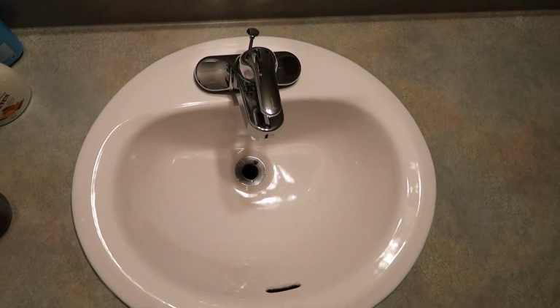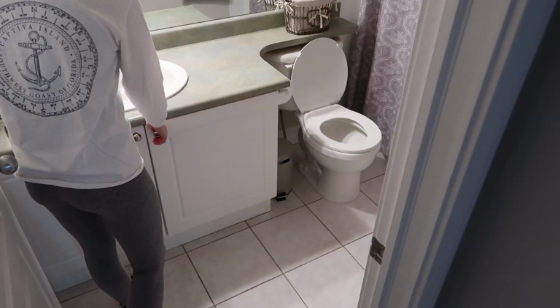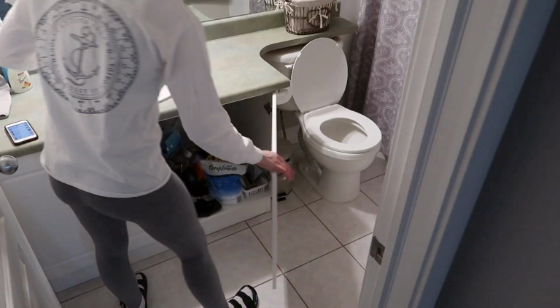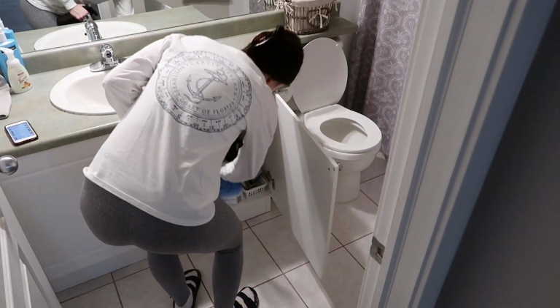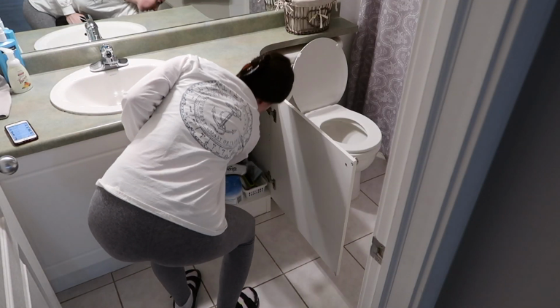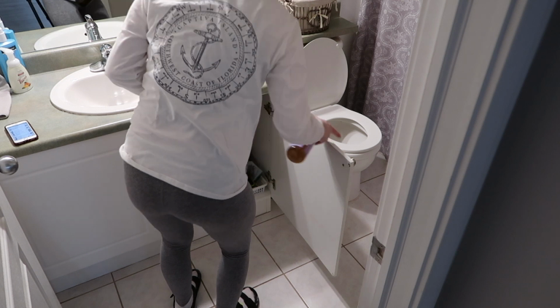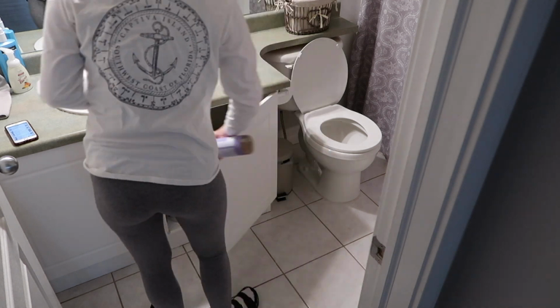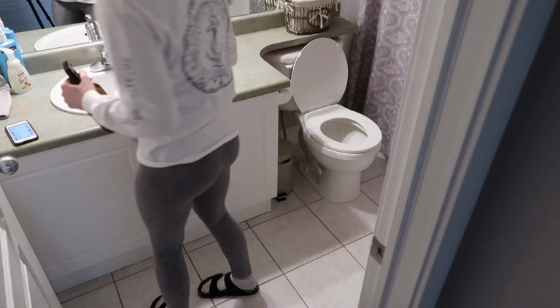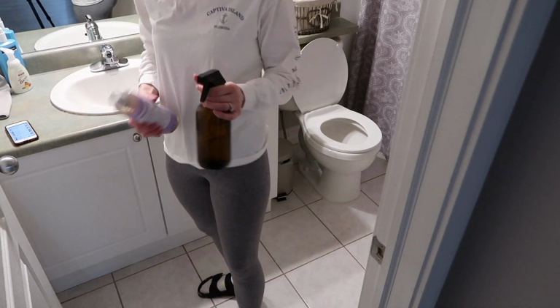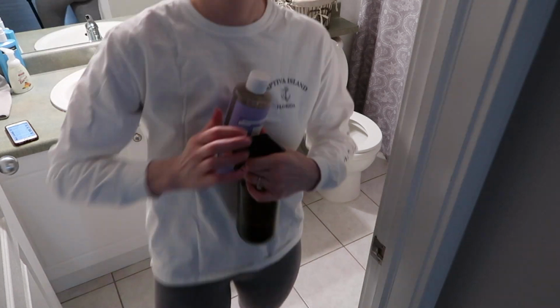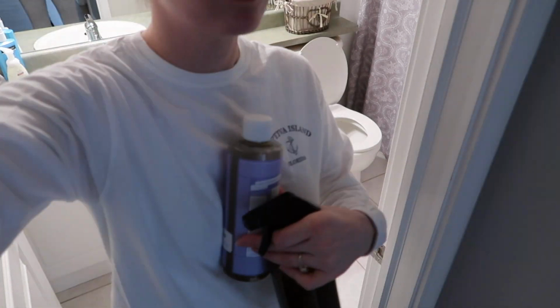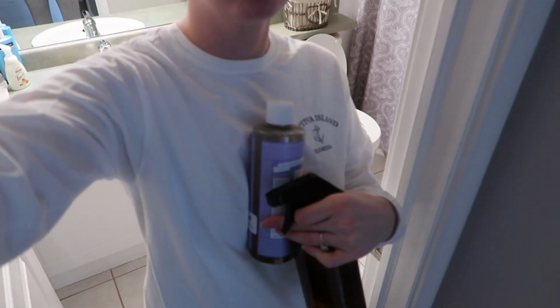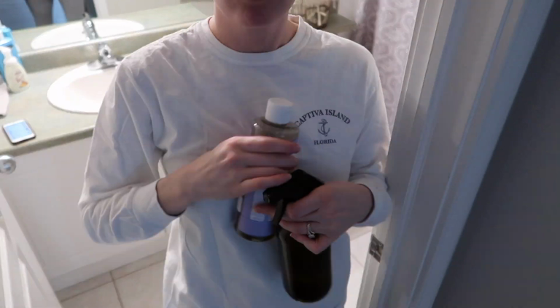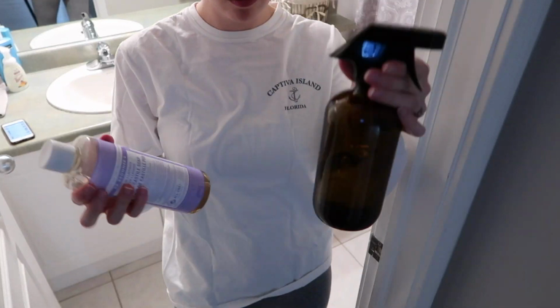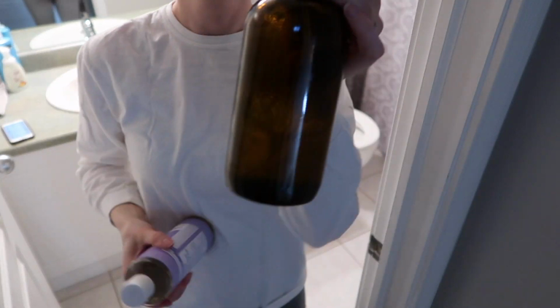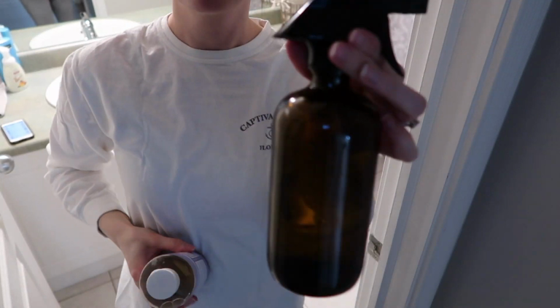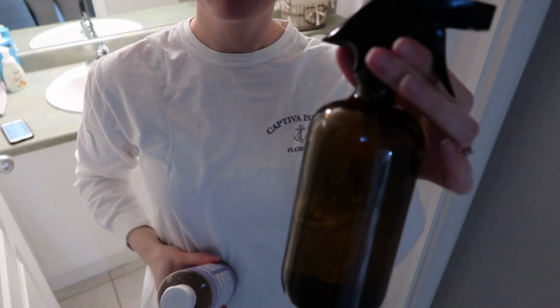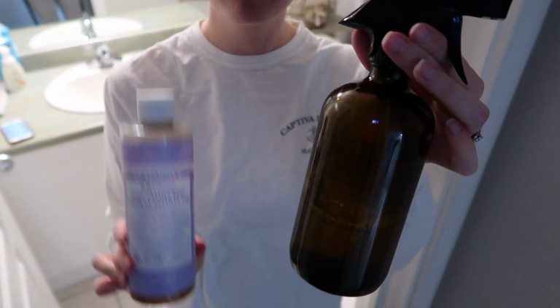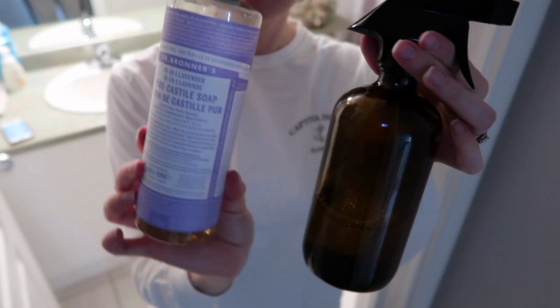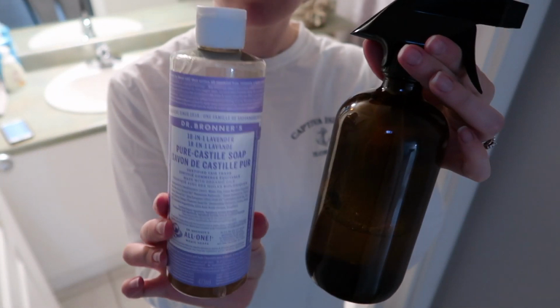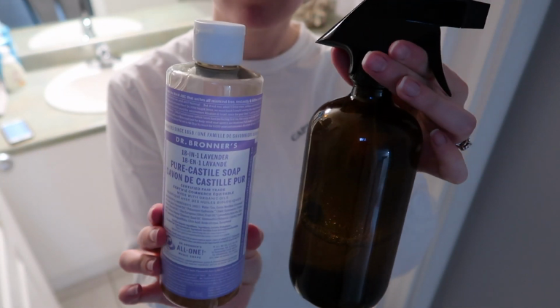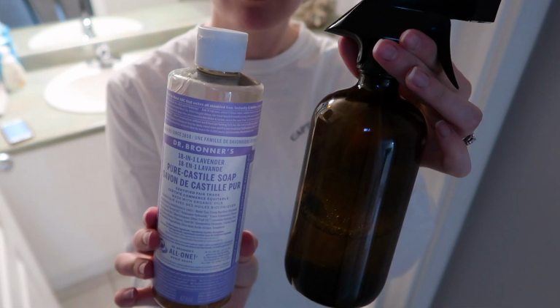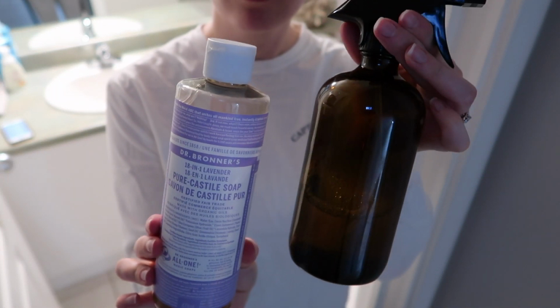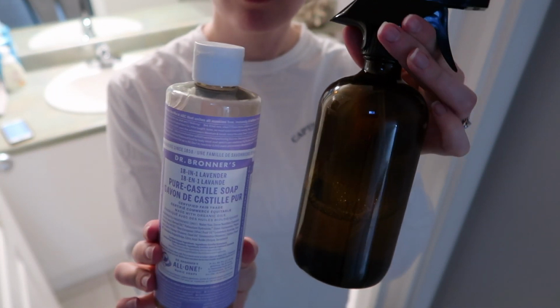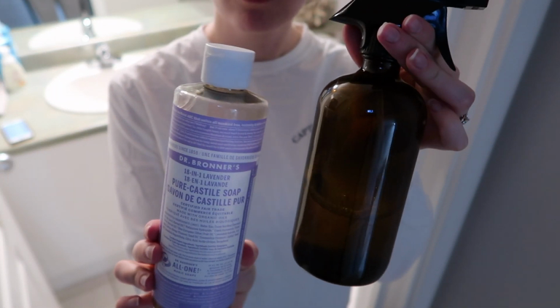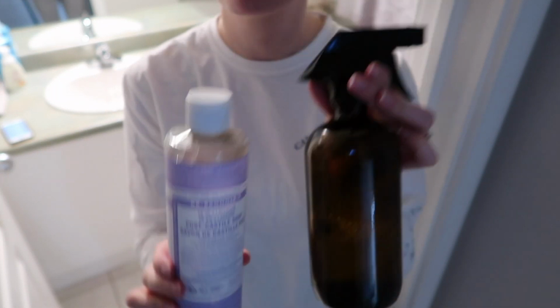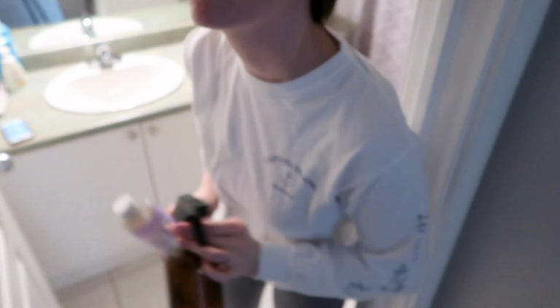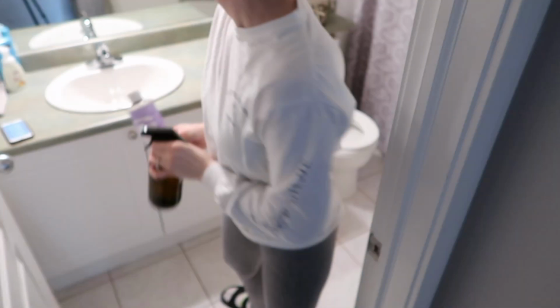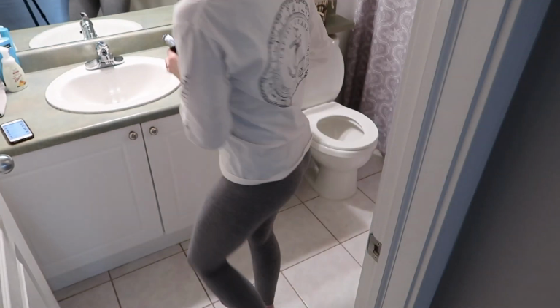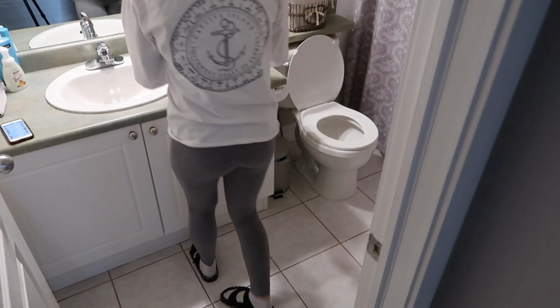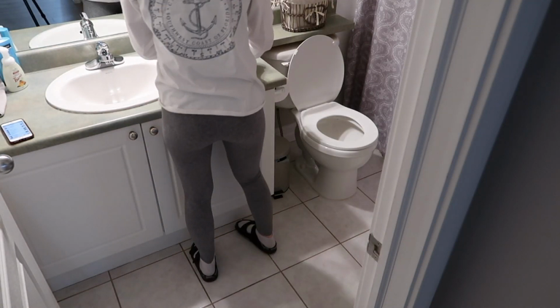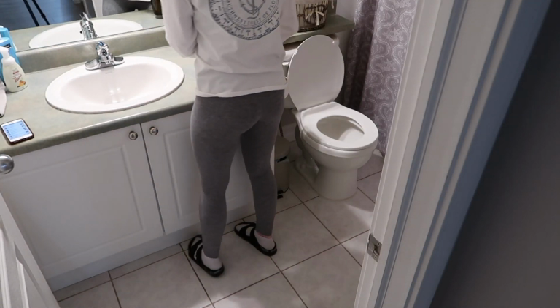I know everybody doesn't love watching toilets being cleaned, so I'm just going to show you the products that I'm using — just thieves cleaner and Castile soap.